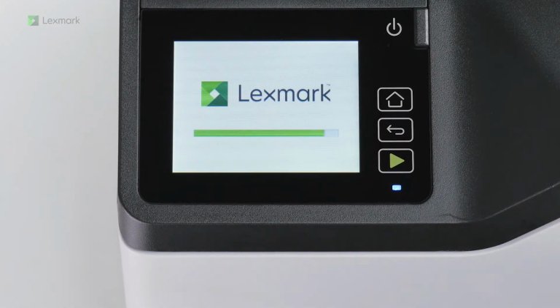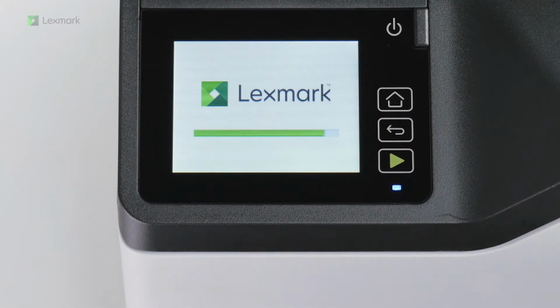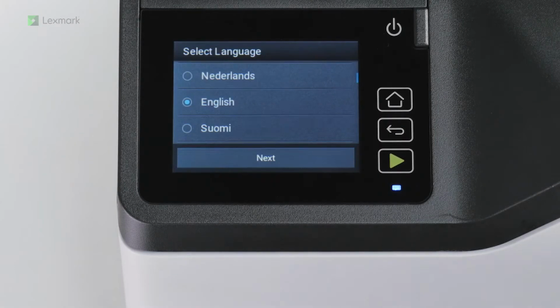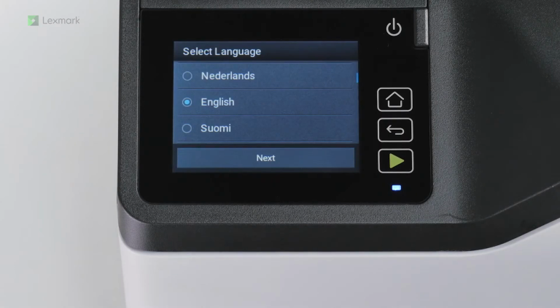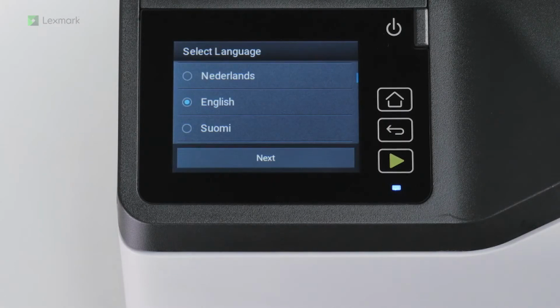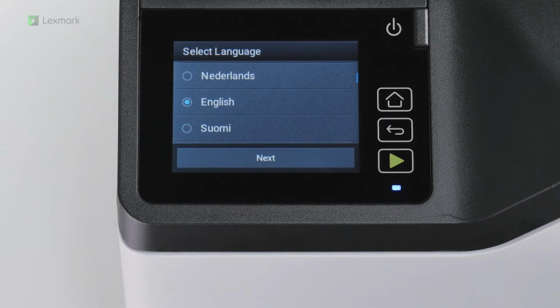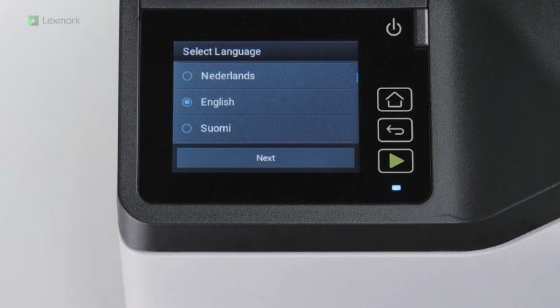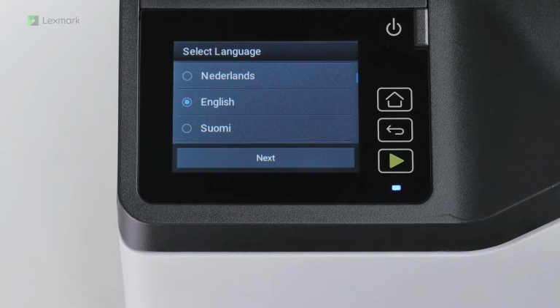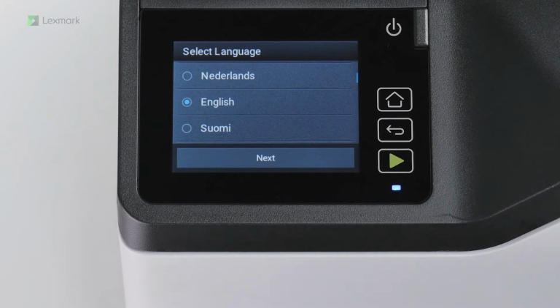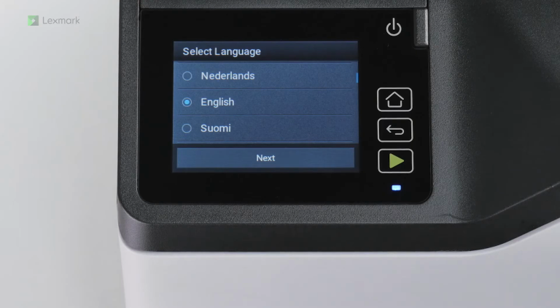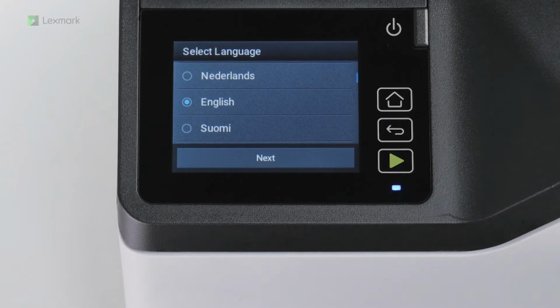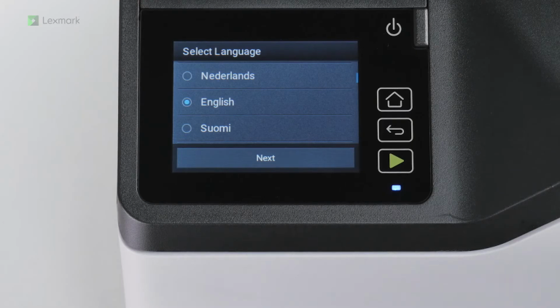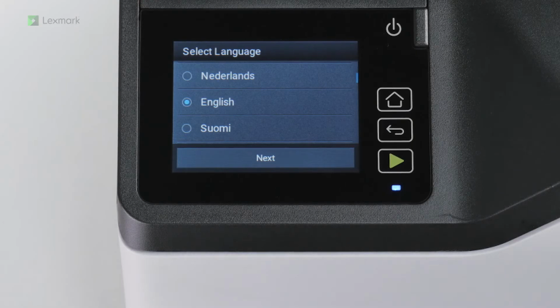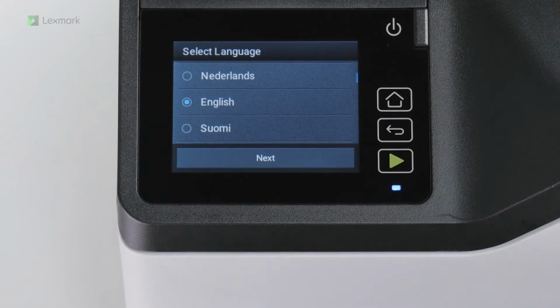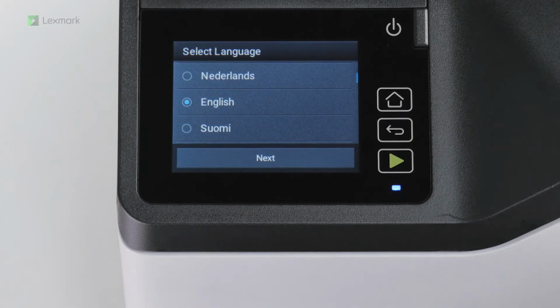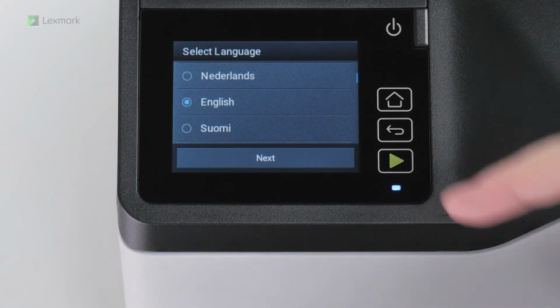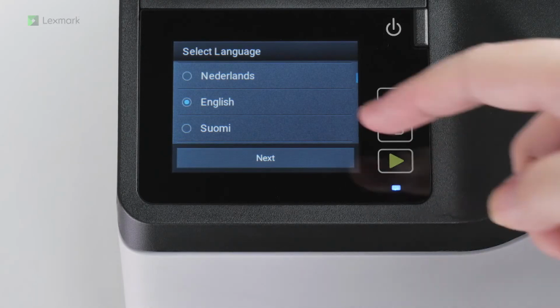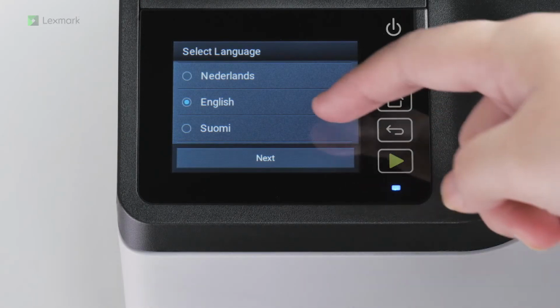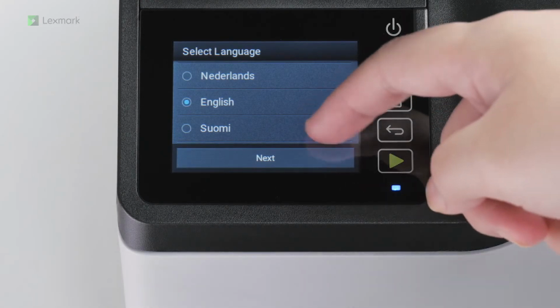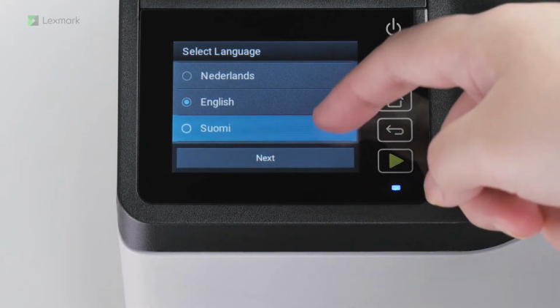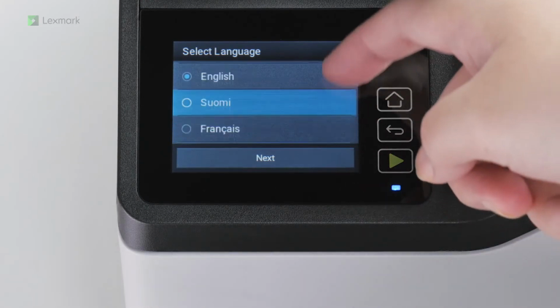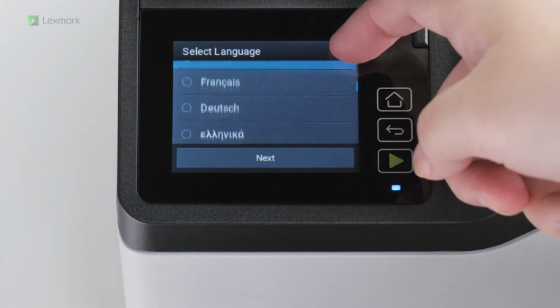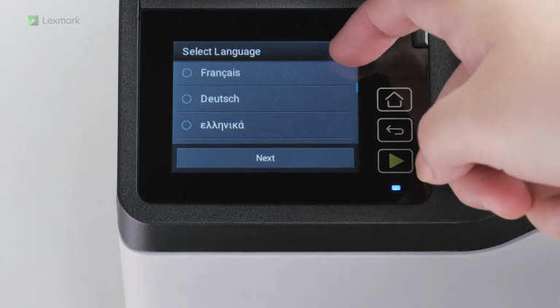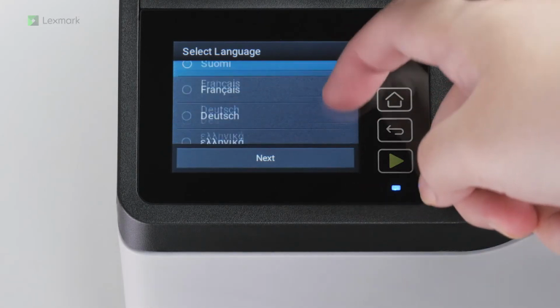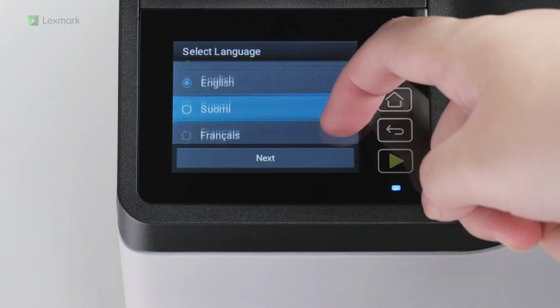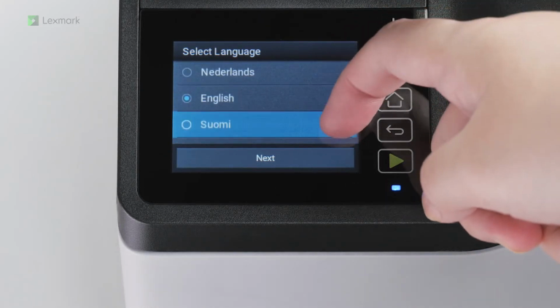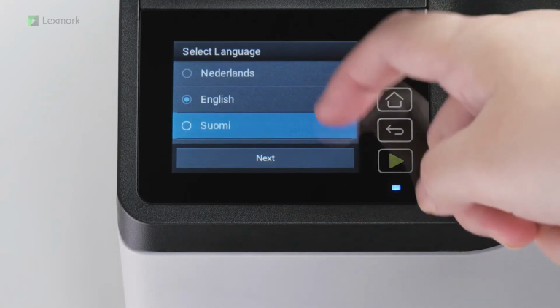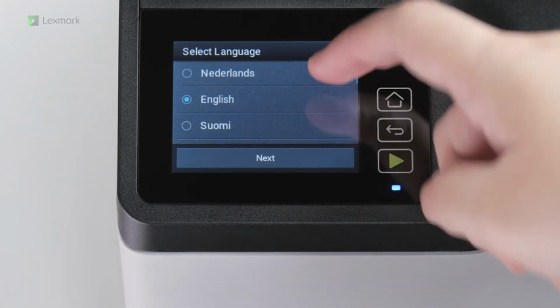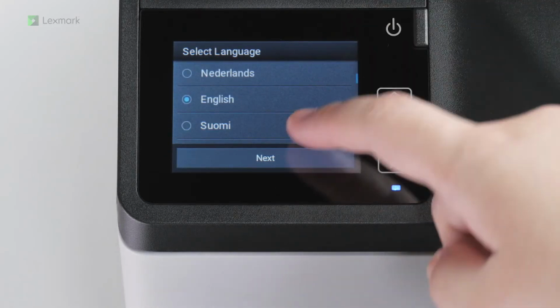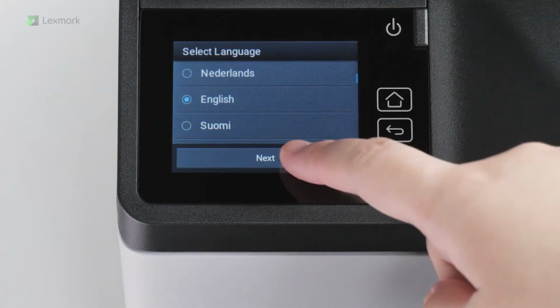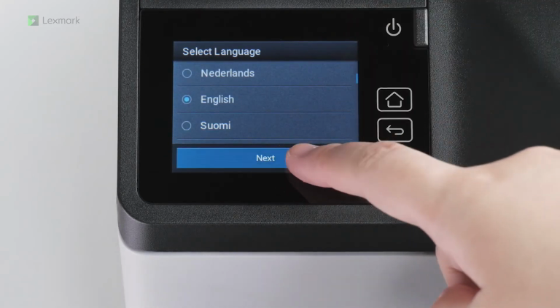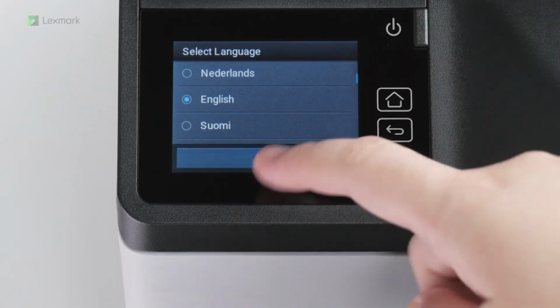From the printer home screen, select the display language and then touch Next.